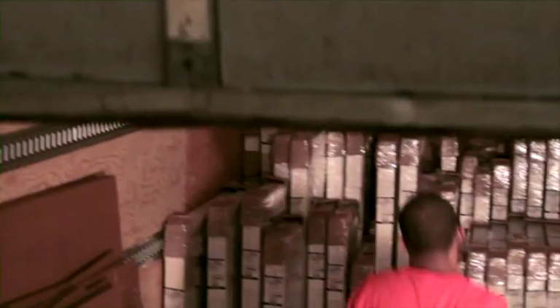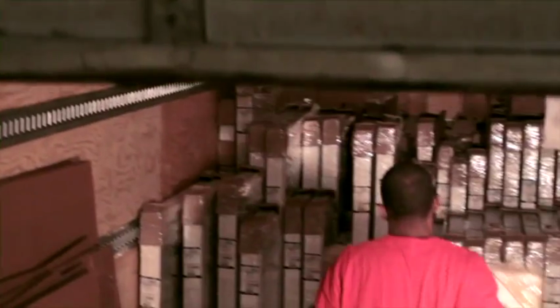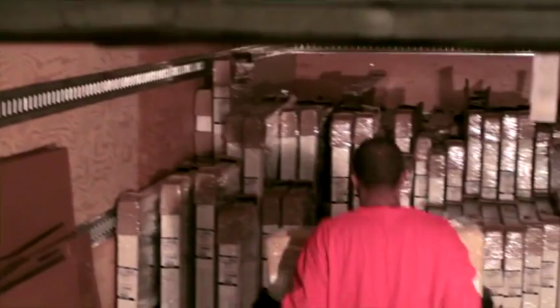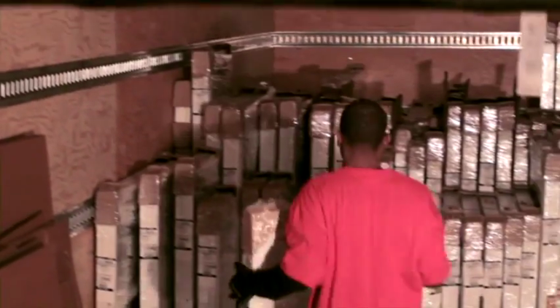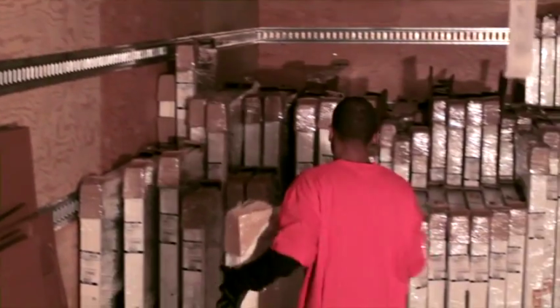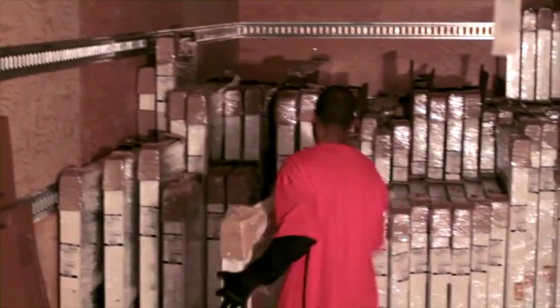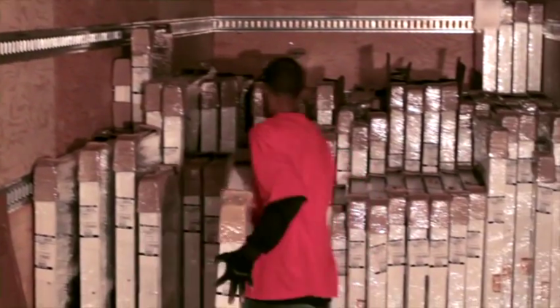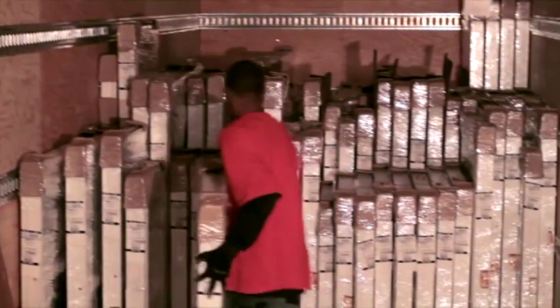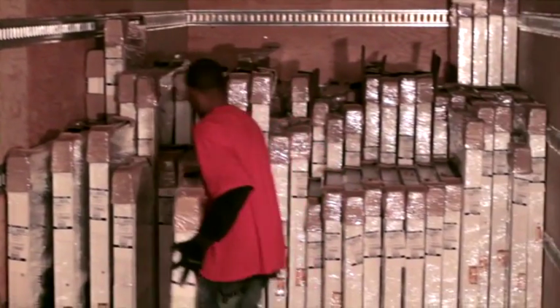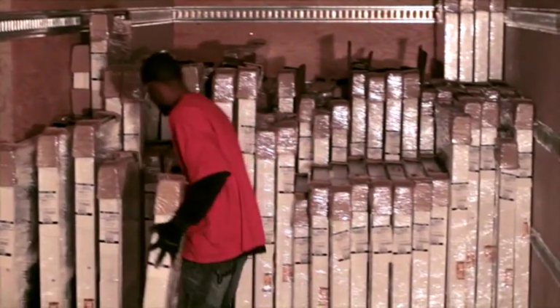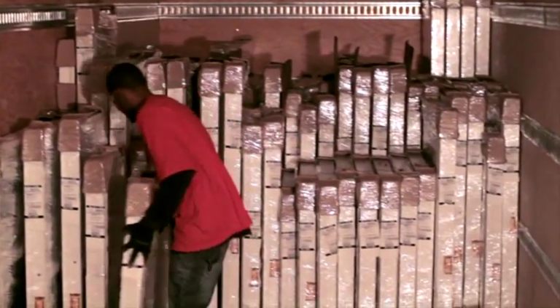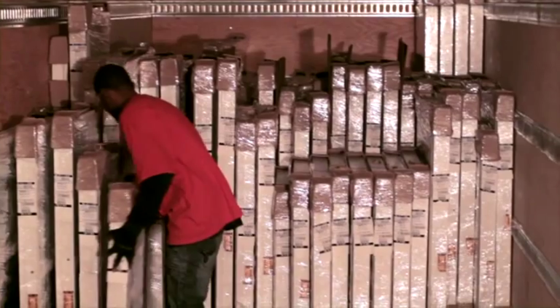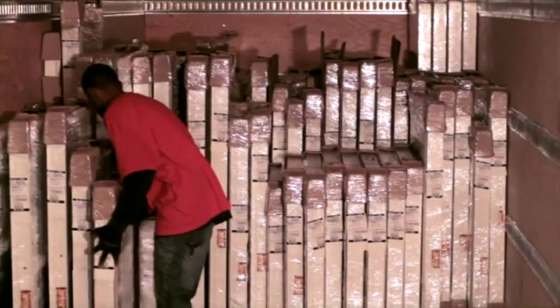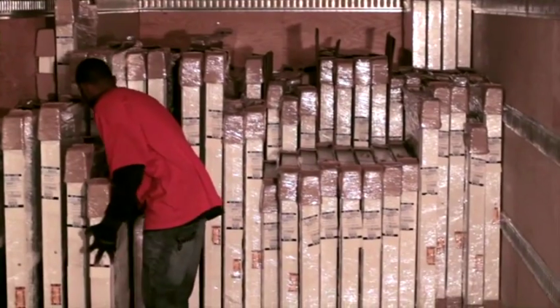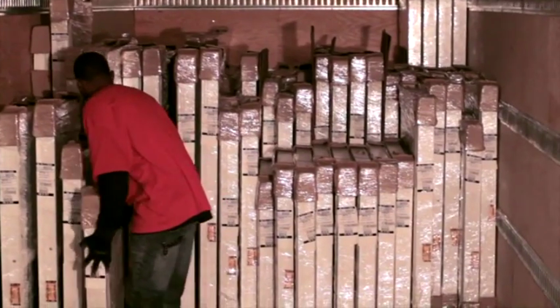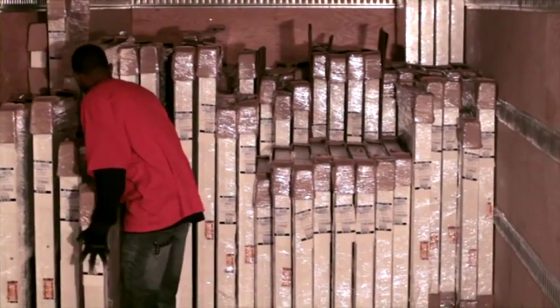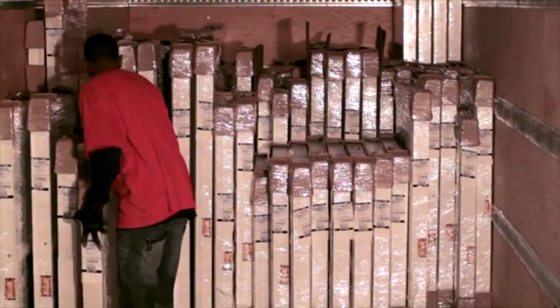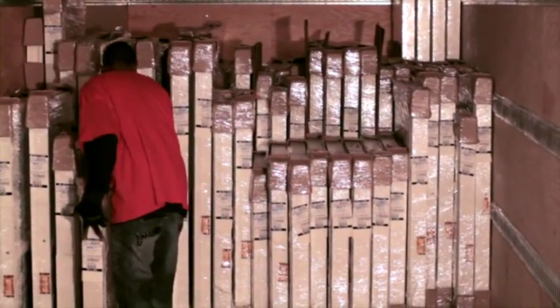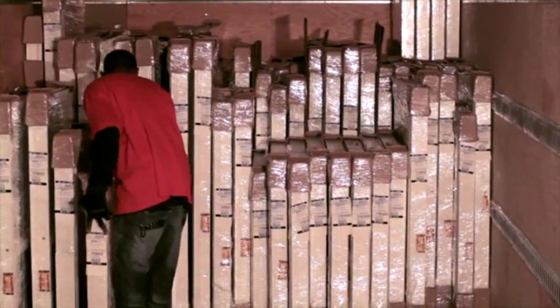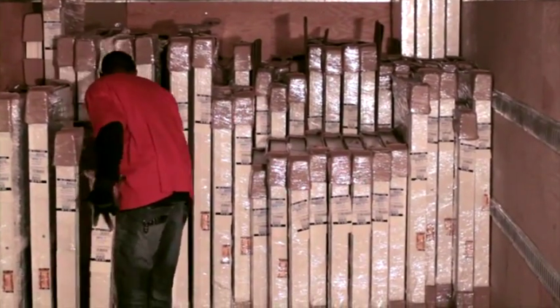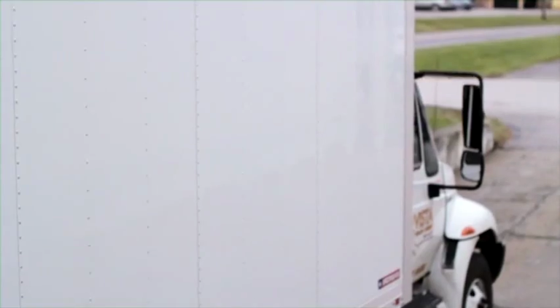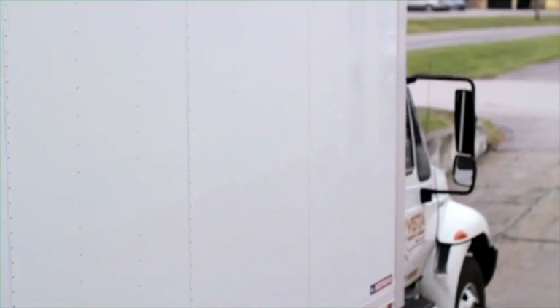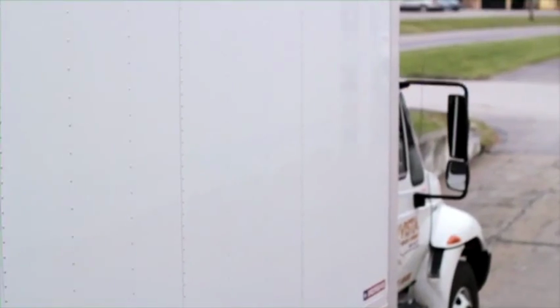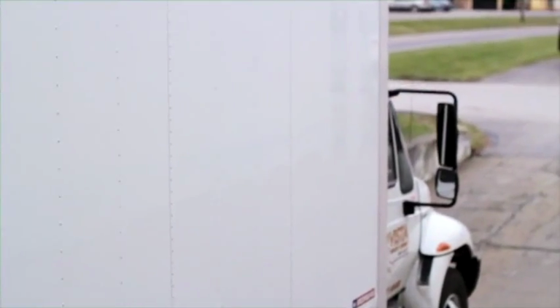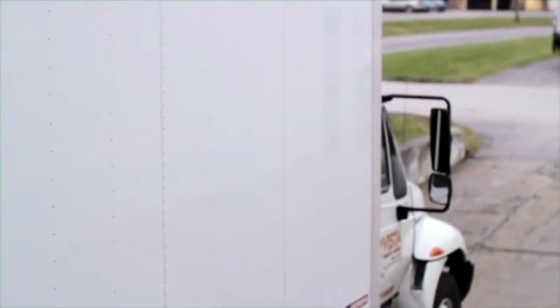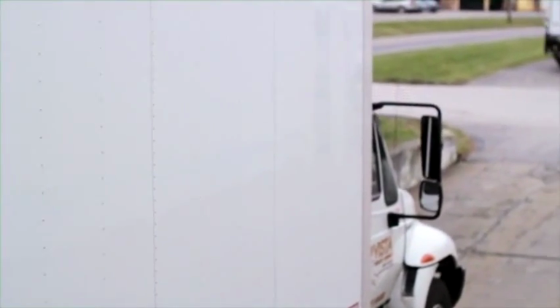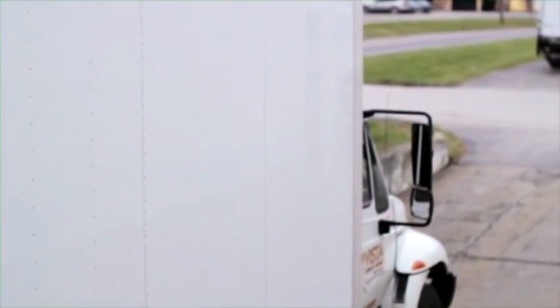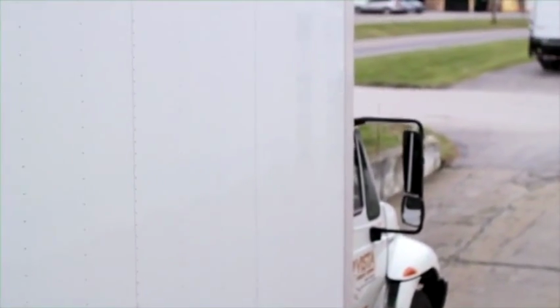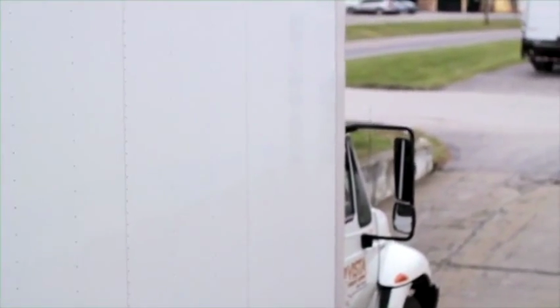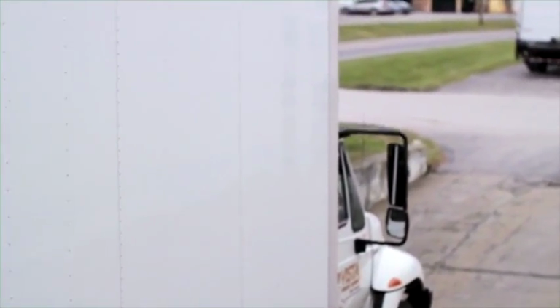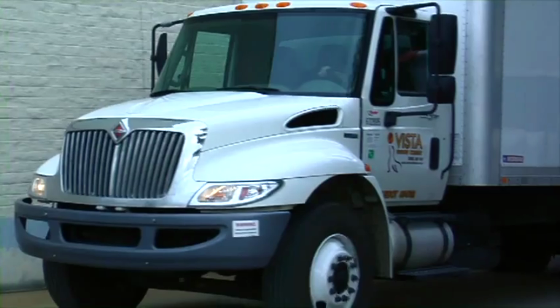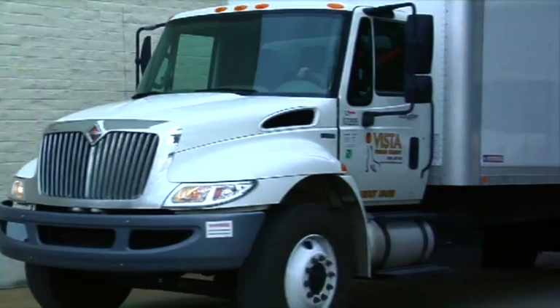The windows are now loaded on Vista trucks and are on their way to an authorized Vista dealer or distributor.